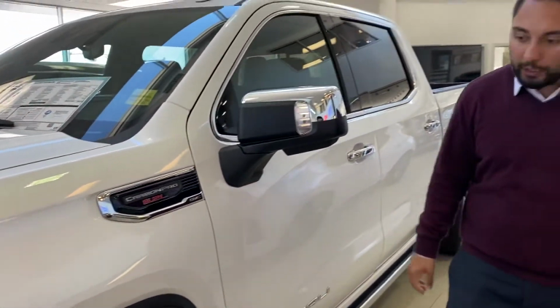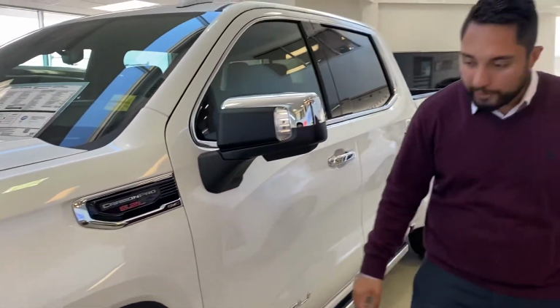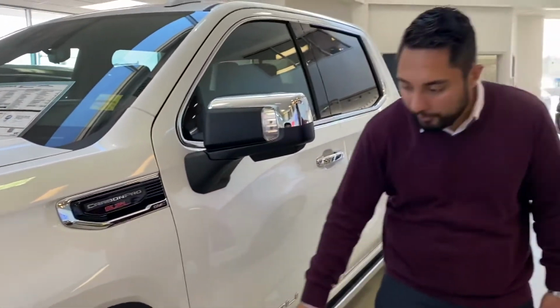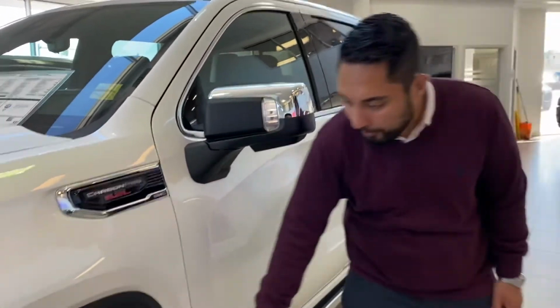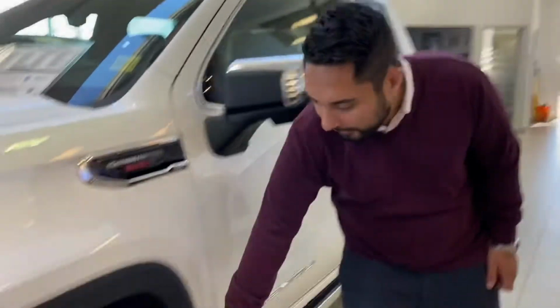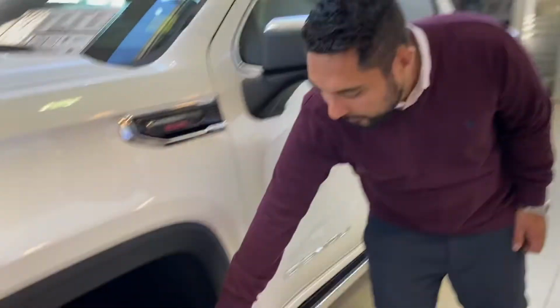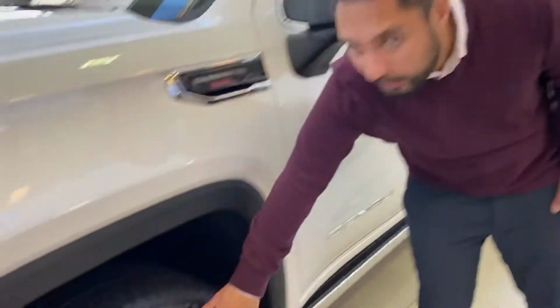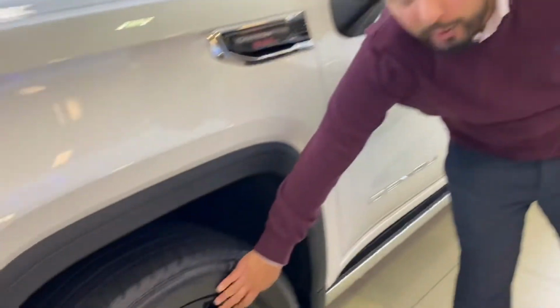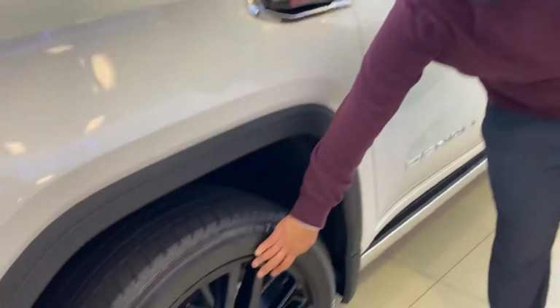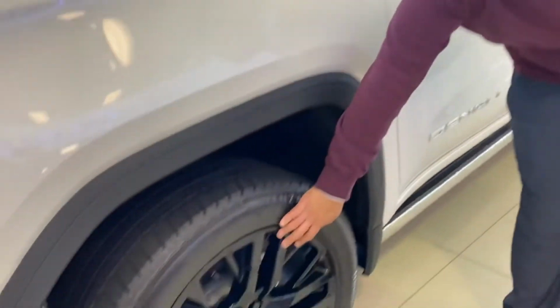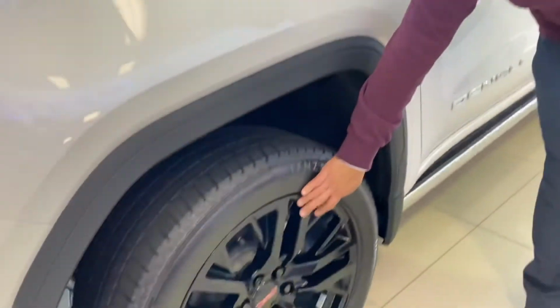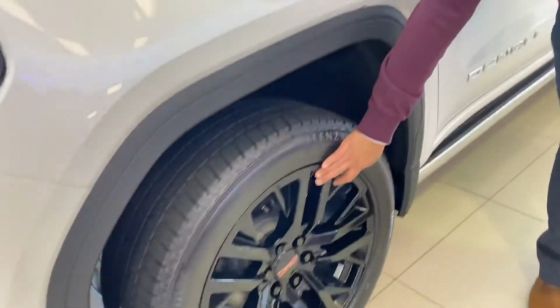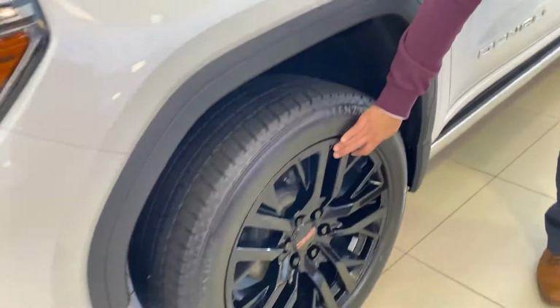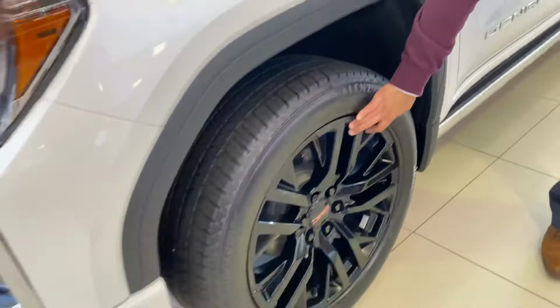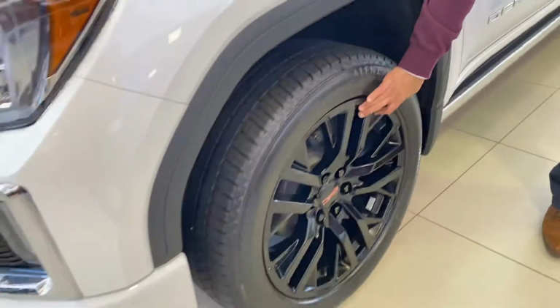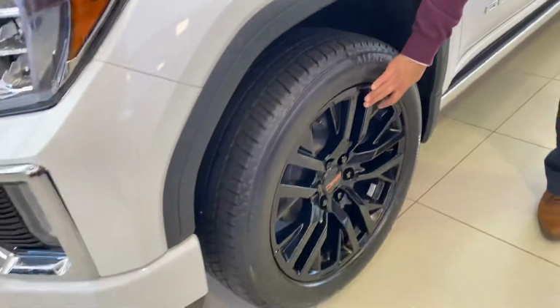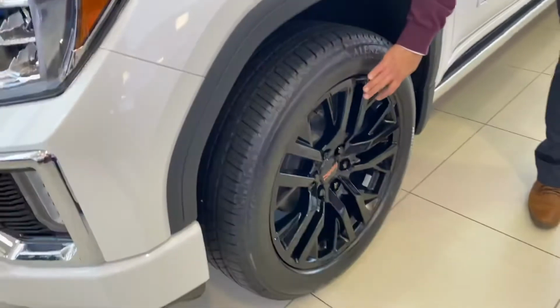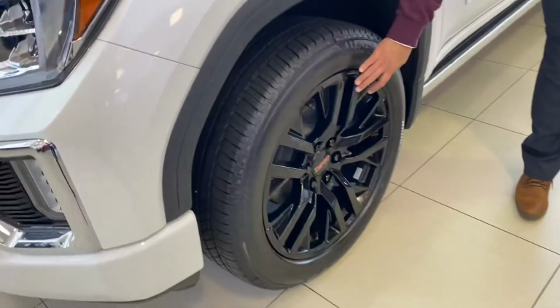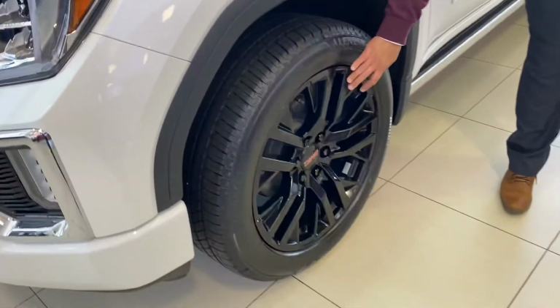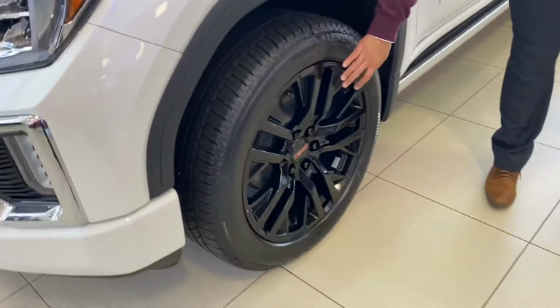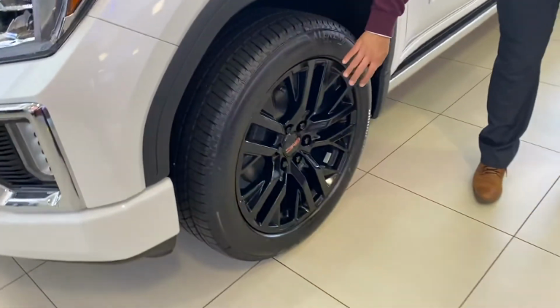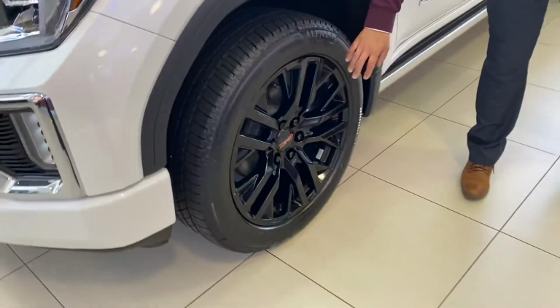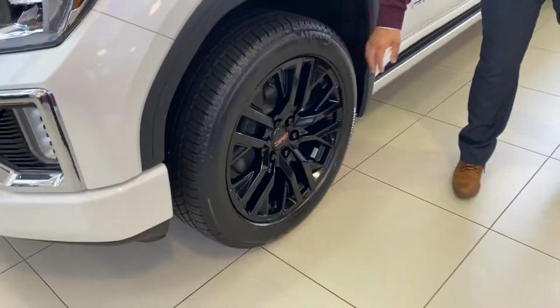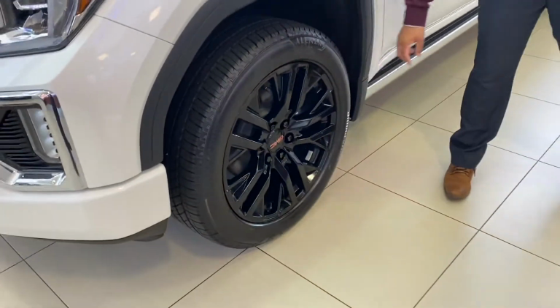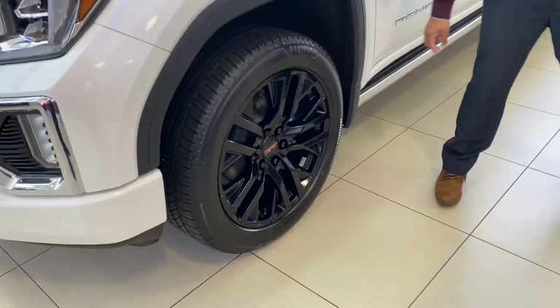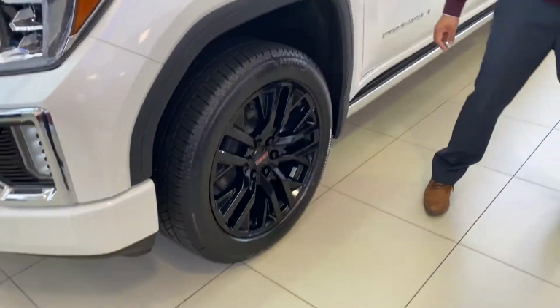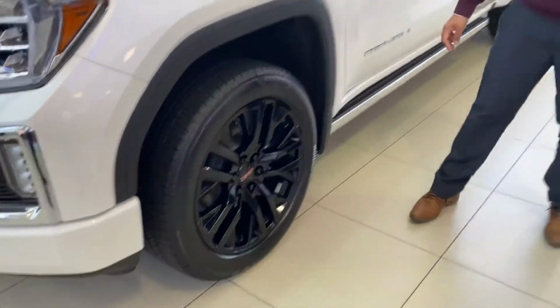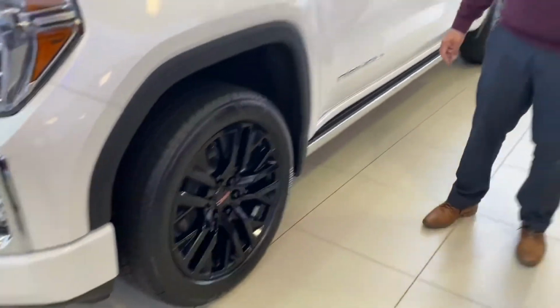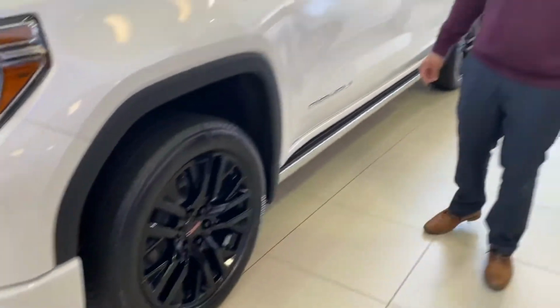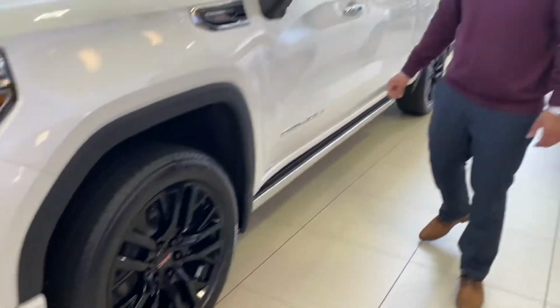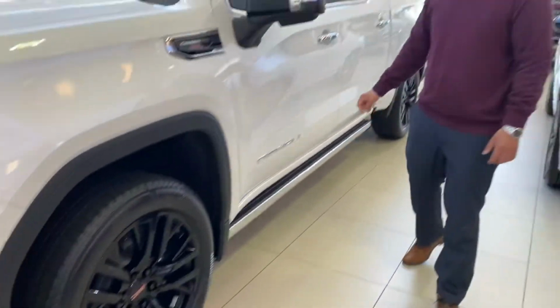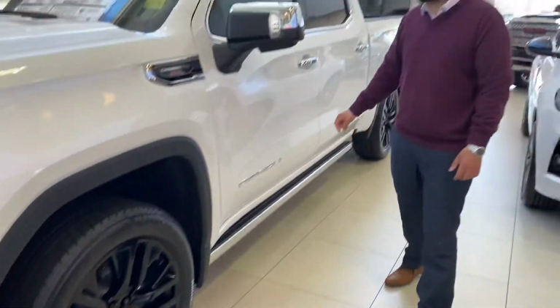Right off the bat, you're going to notice that it's got nice big black wheels. It really makes the vehicle what it is.